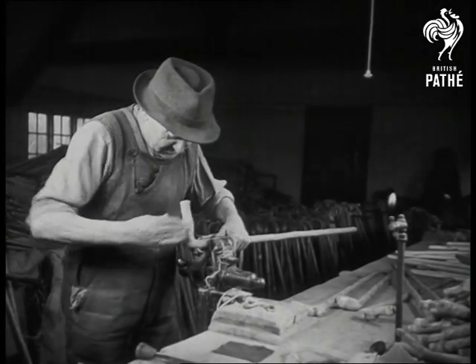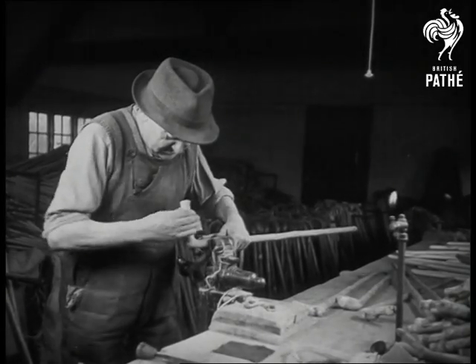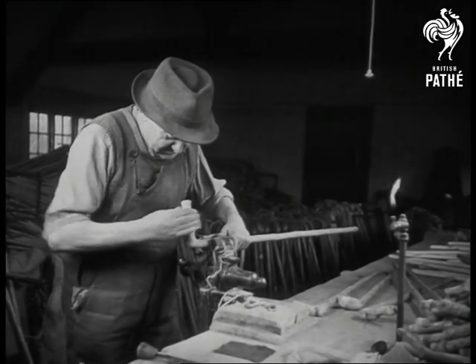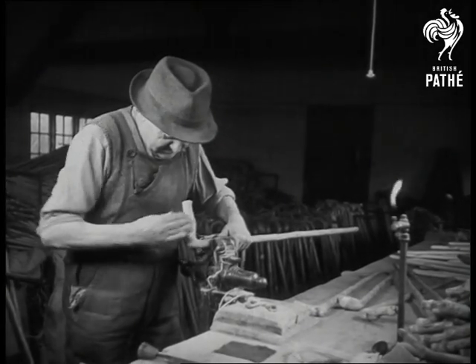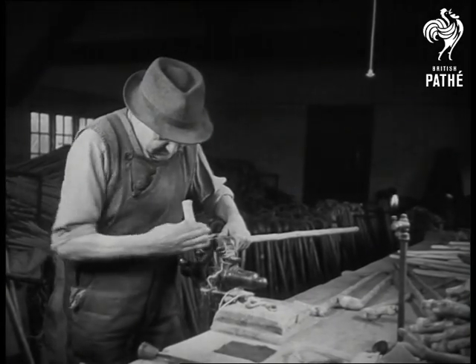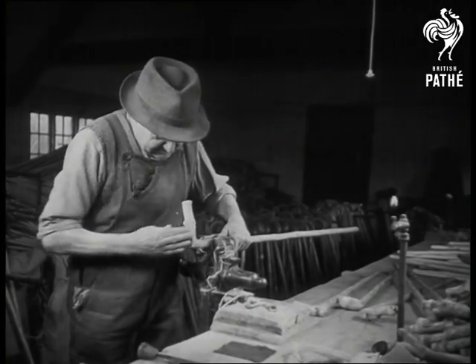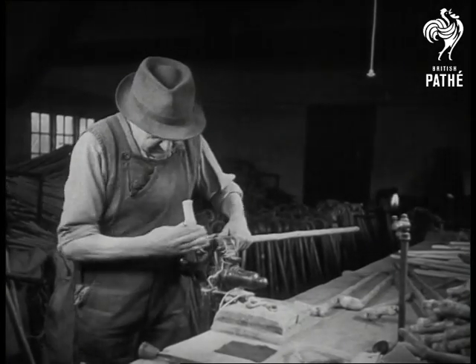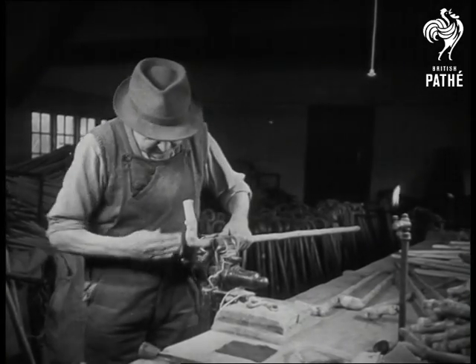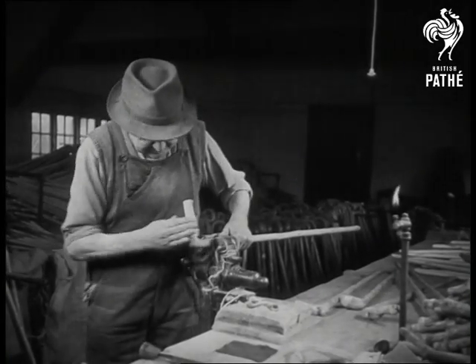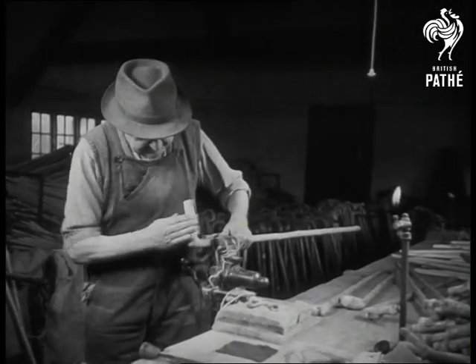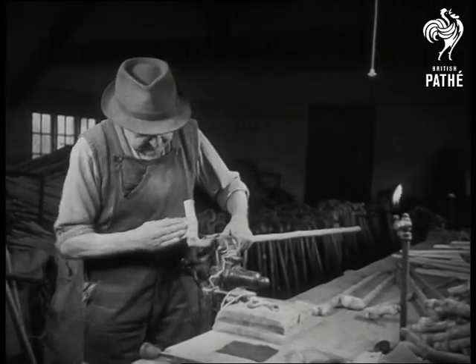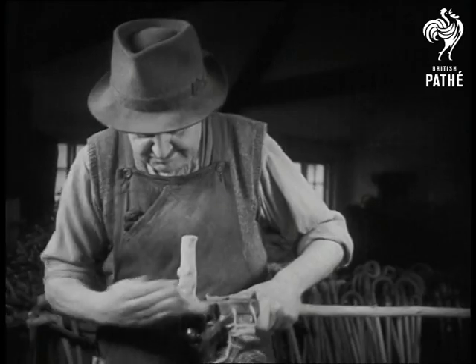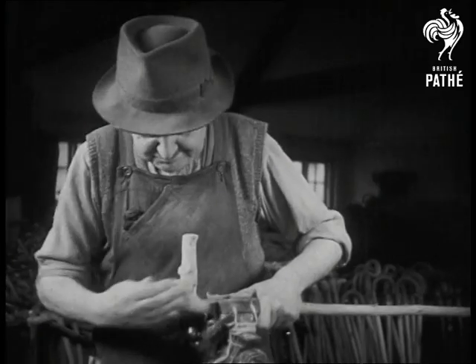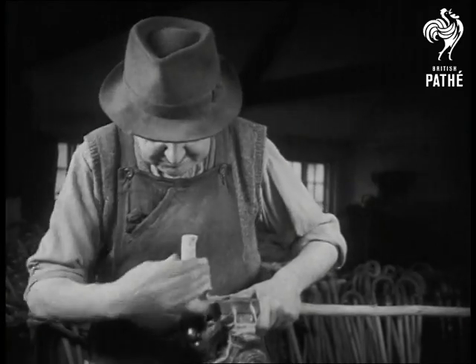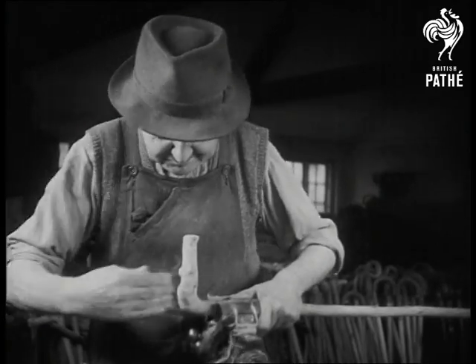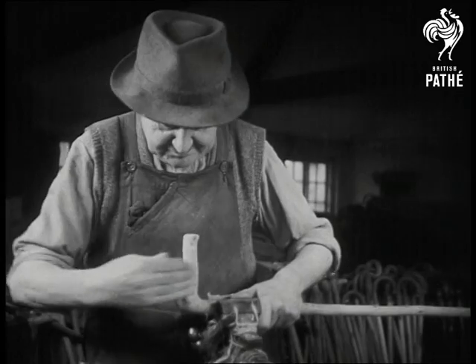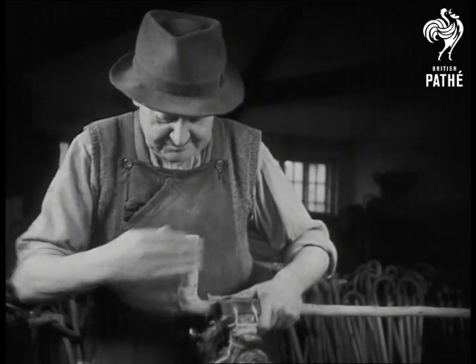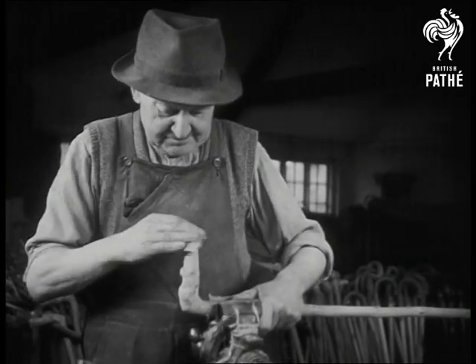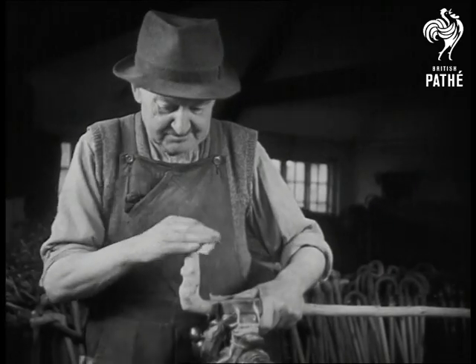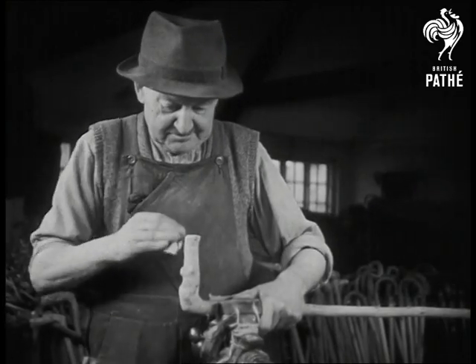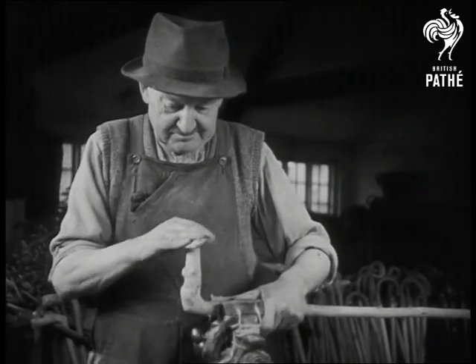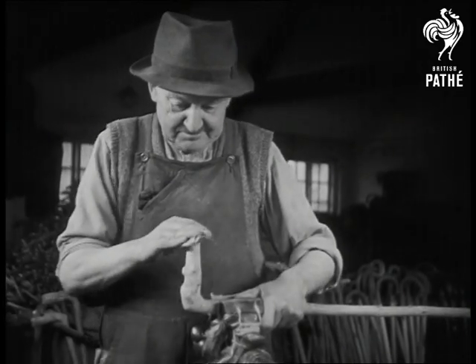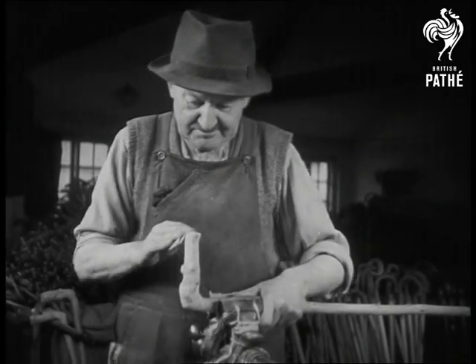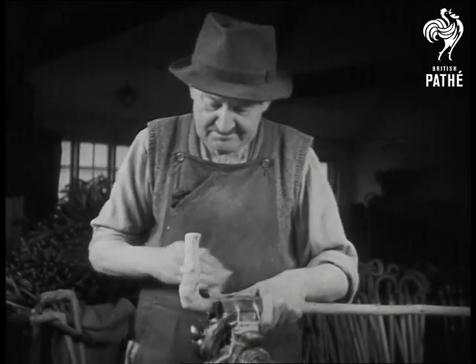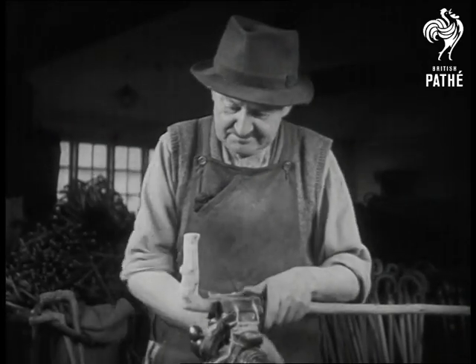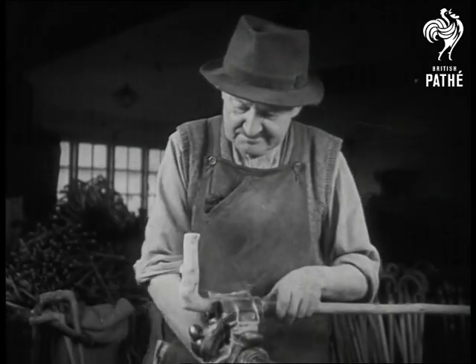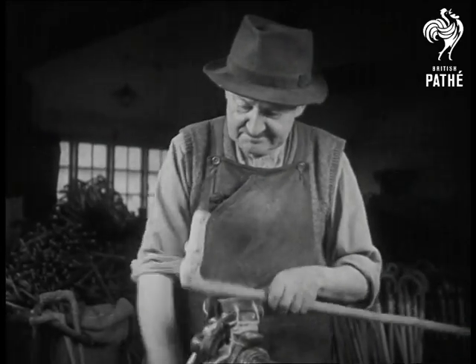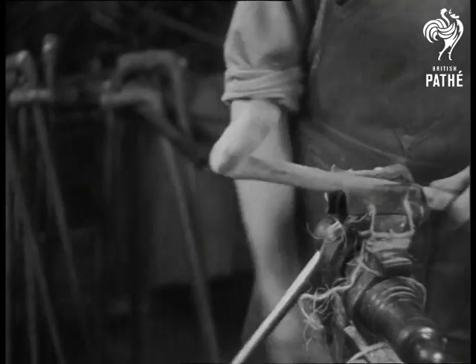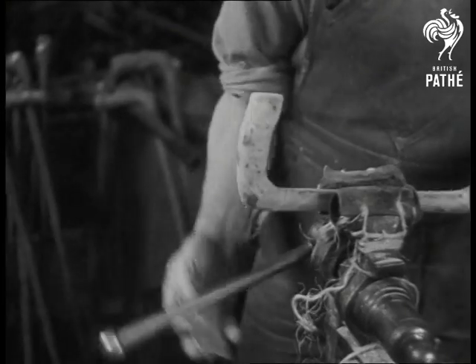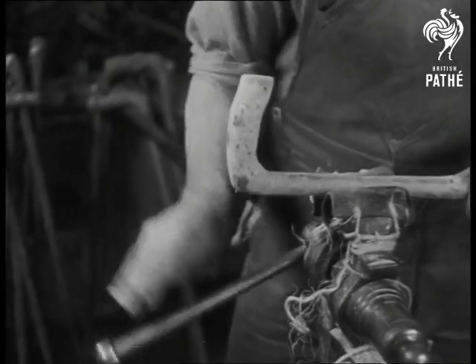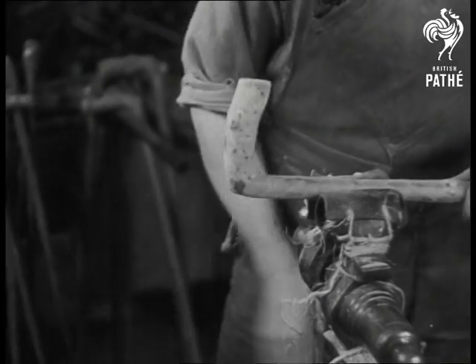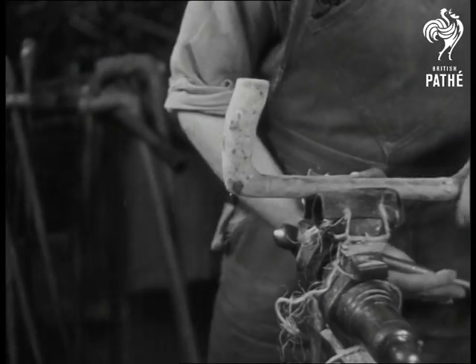After a little sandpapering and polishing, the stick will soon look the sort of thing you'd be proud to be seen out with.